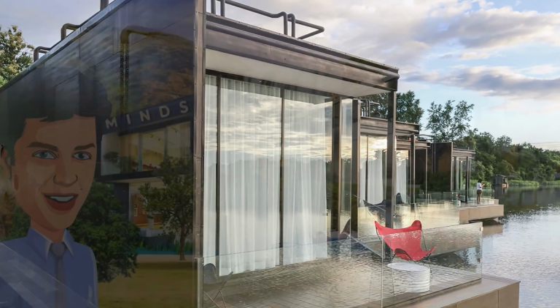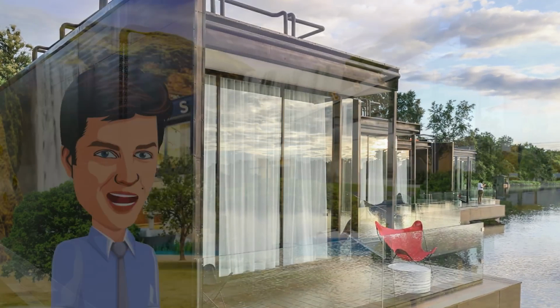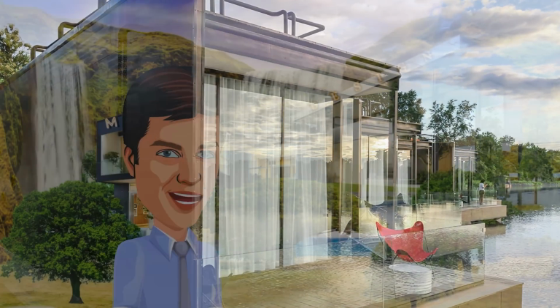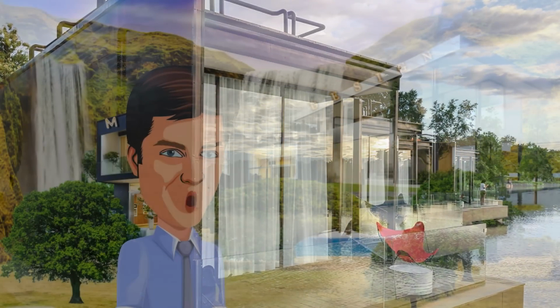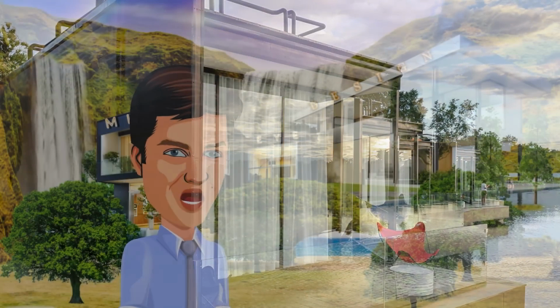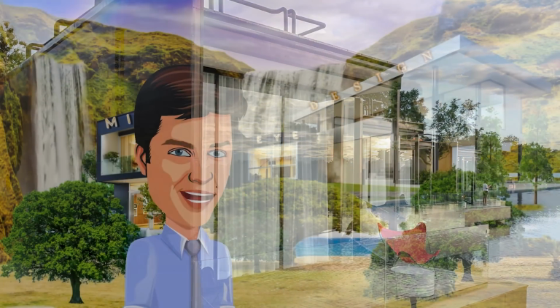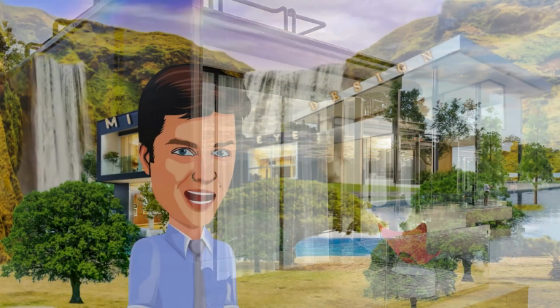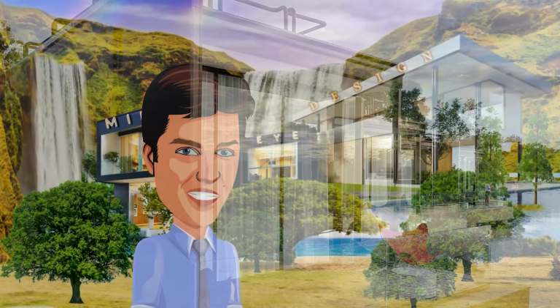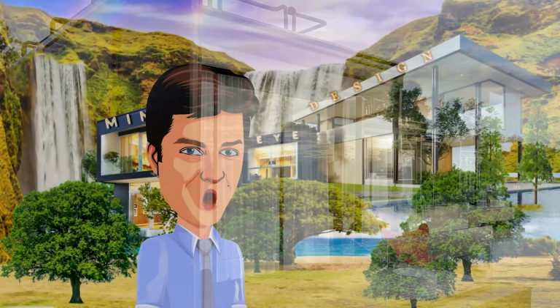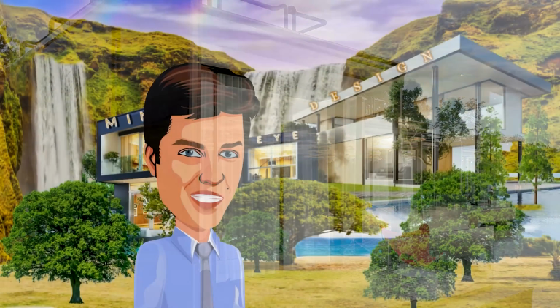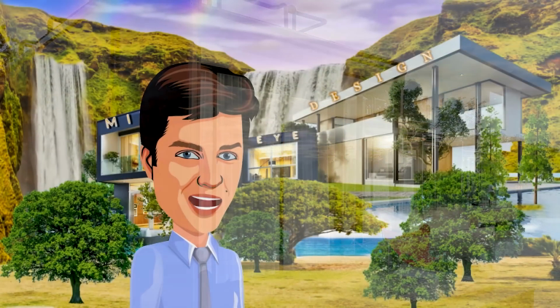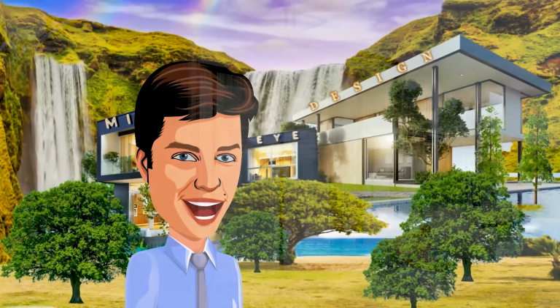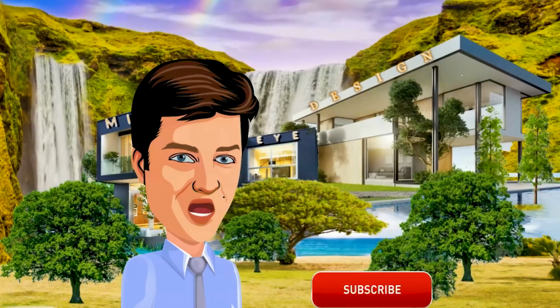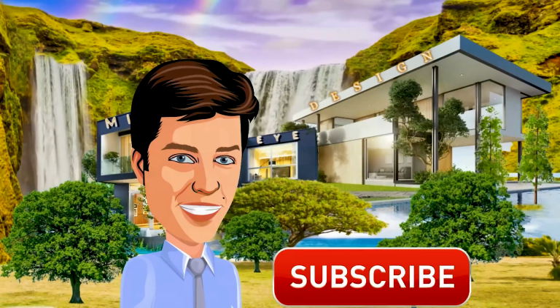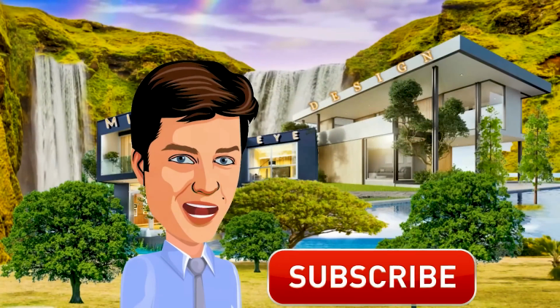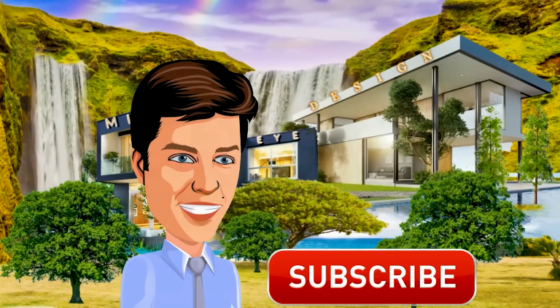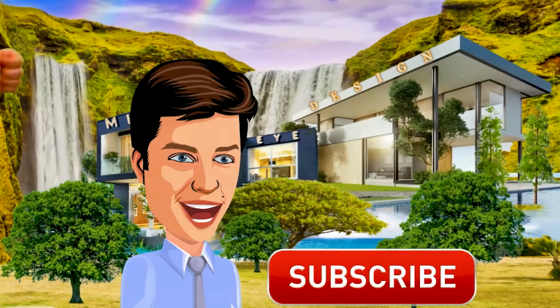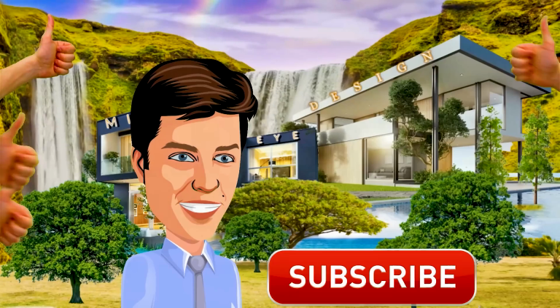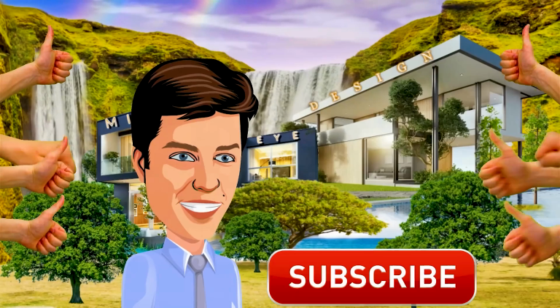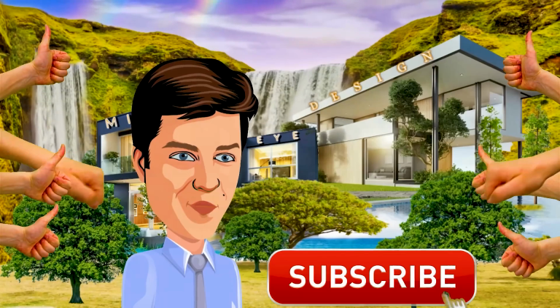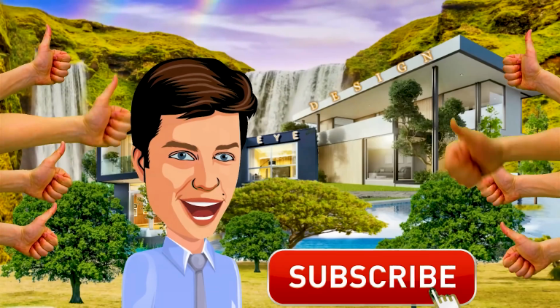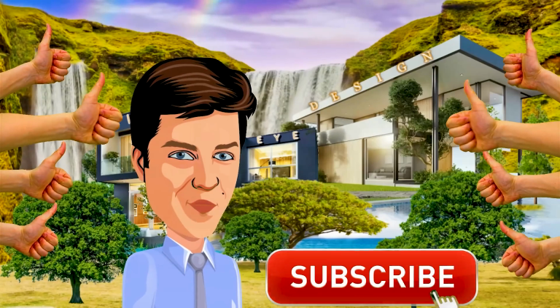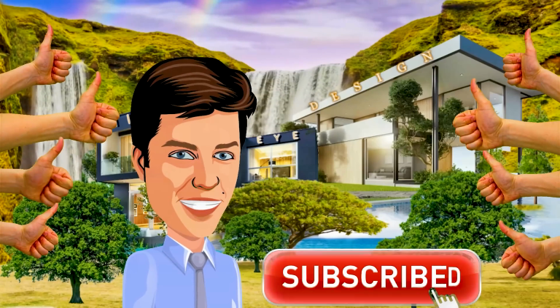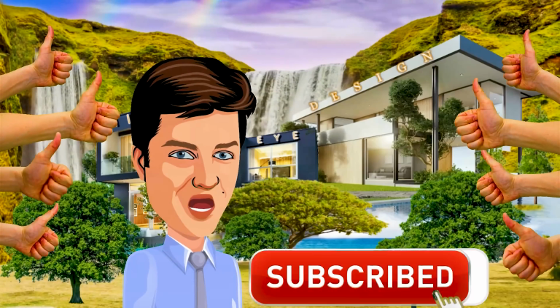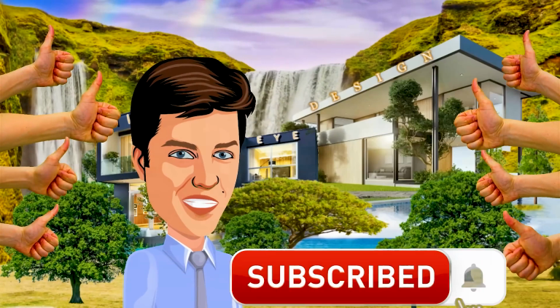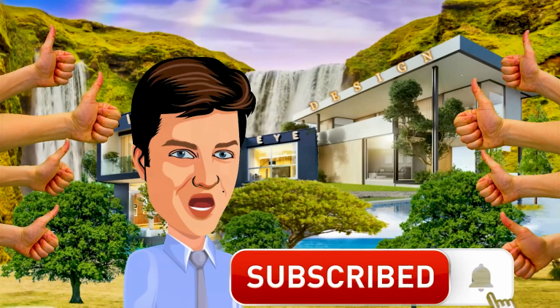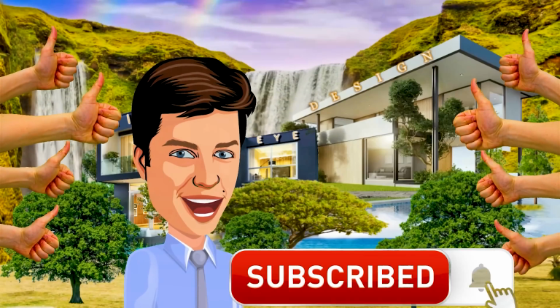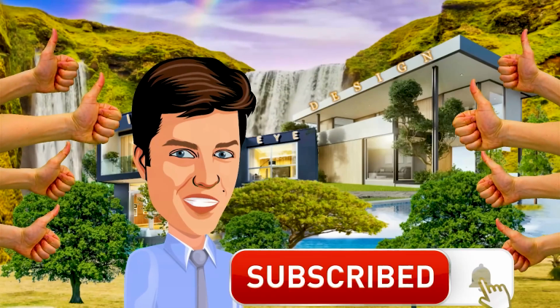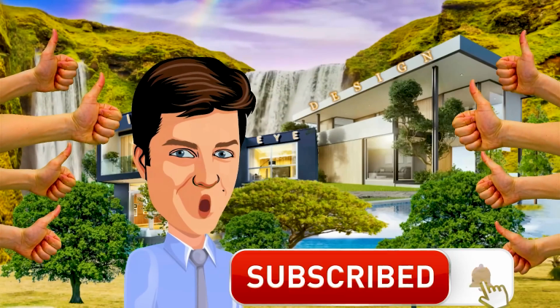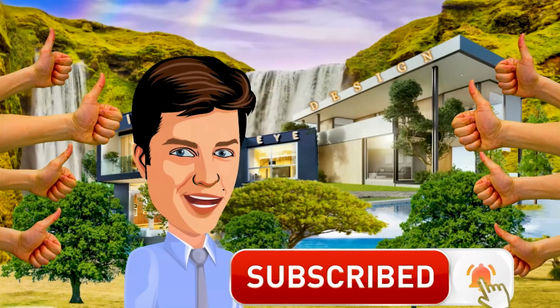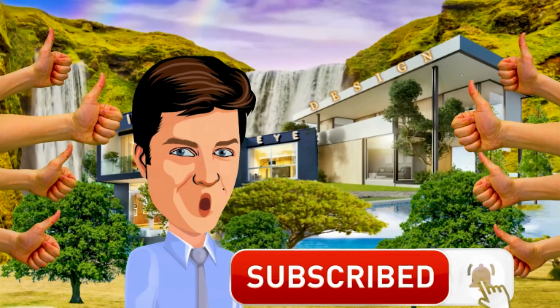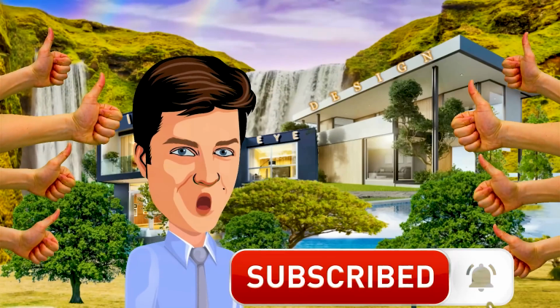If you enjoyed this video, you could help us out by hitting the like button, subscribing, and keeping up to date on future posts.